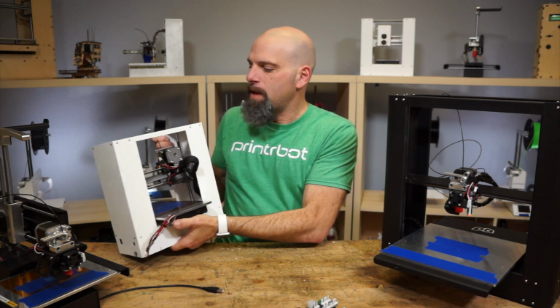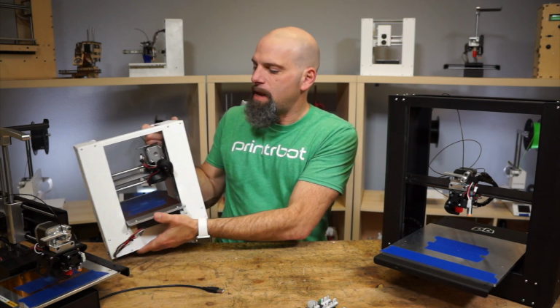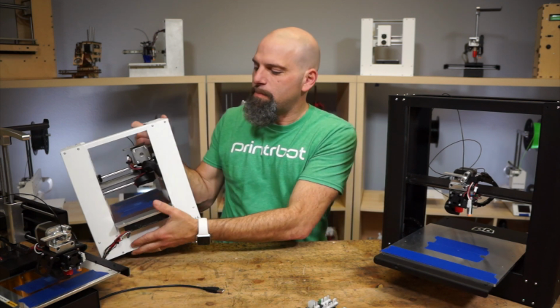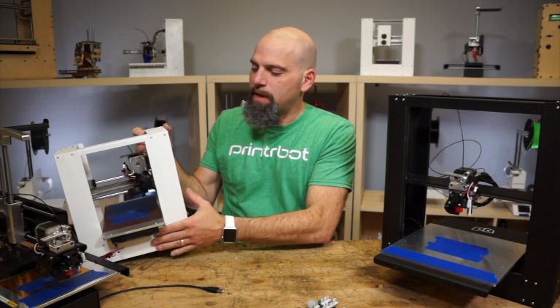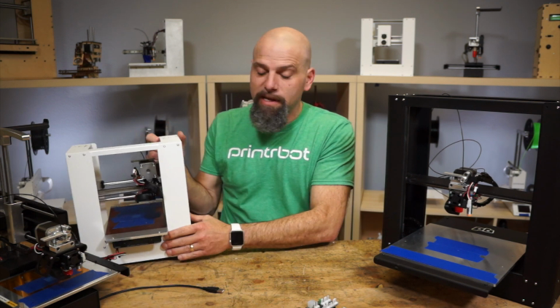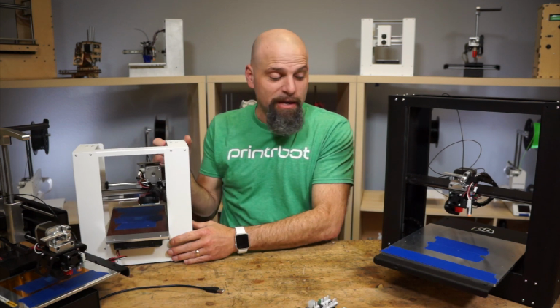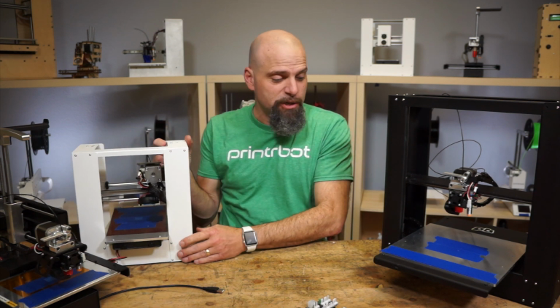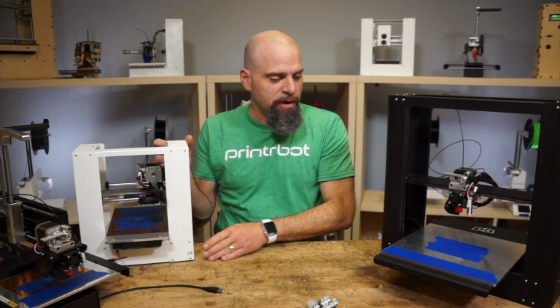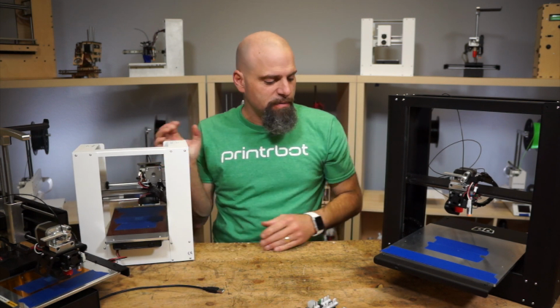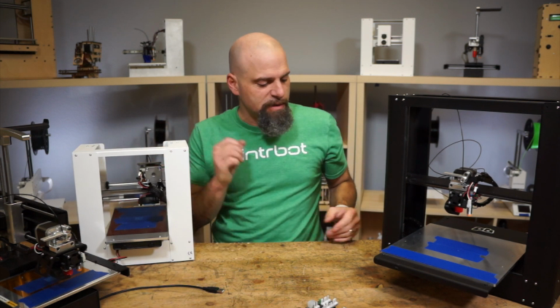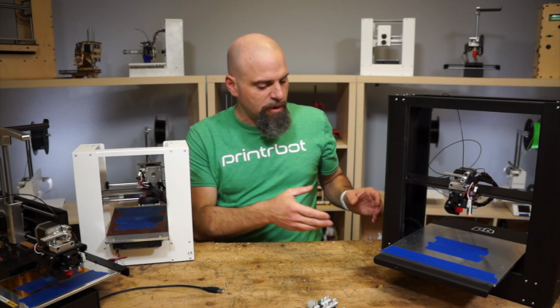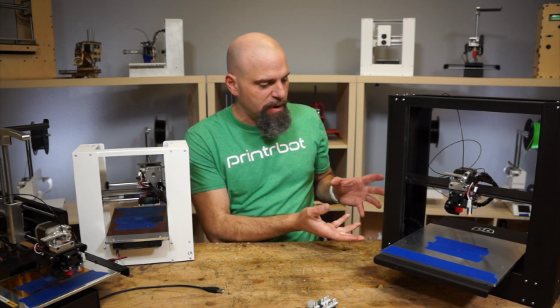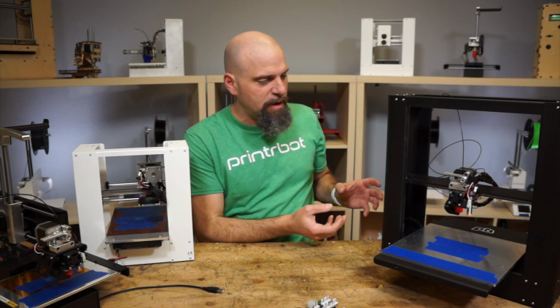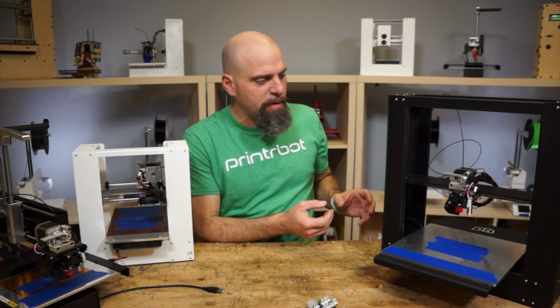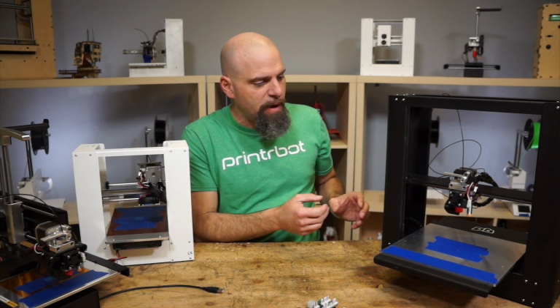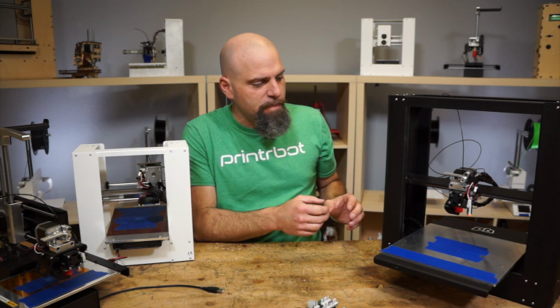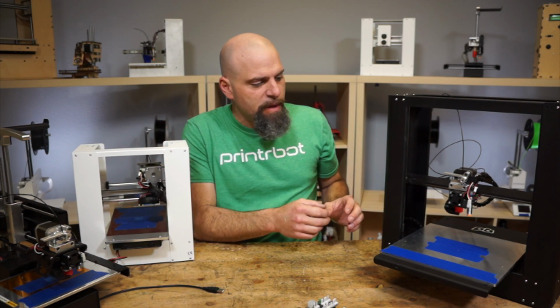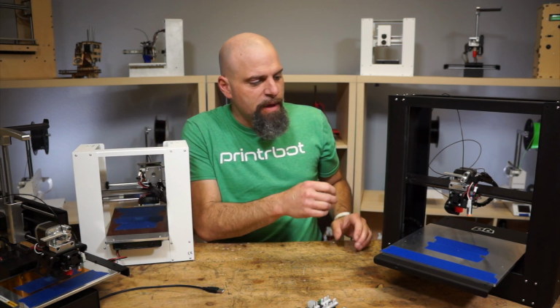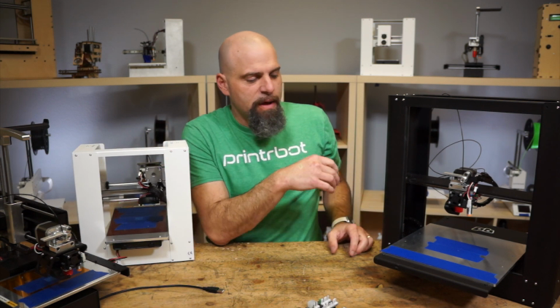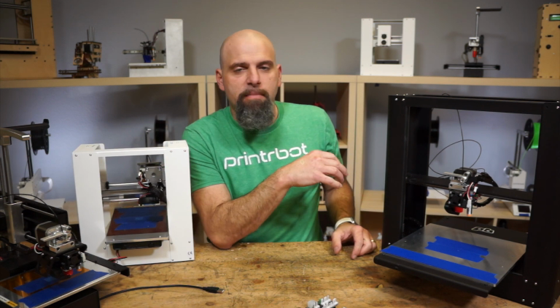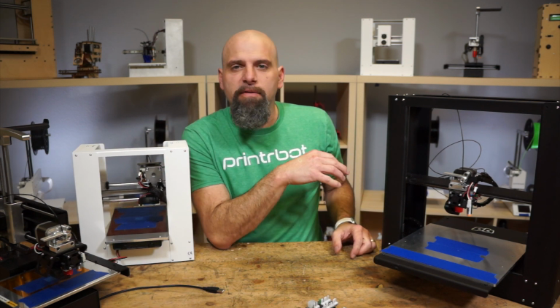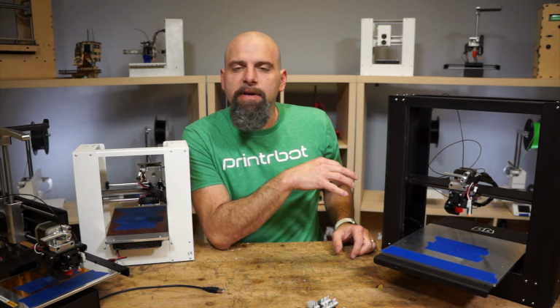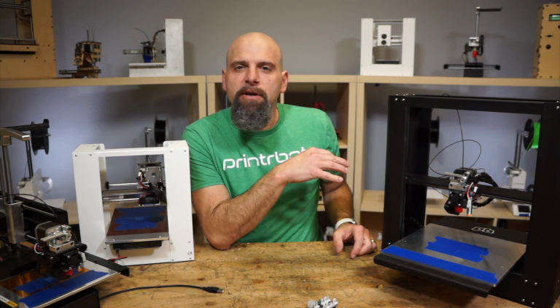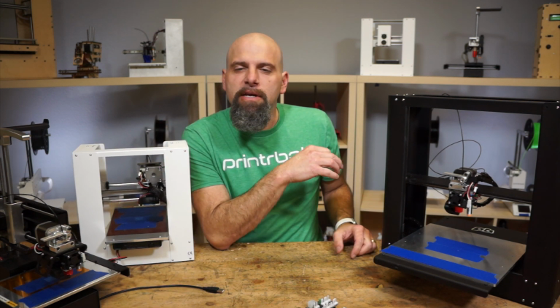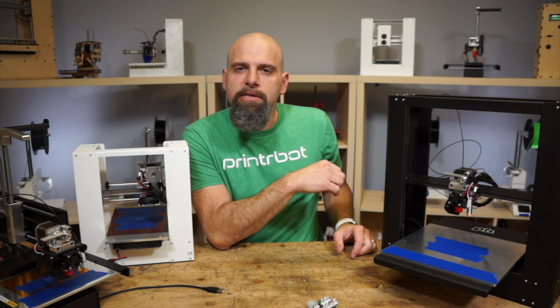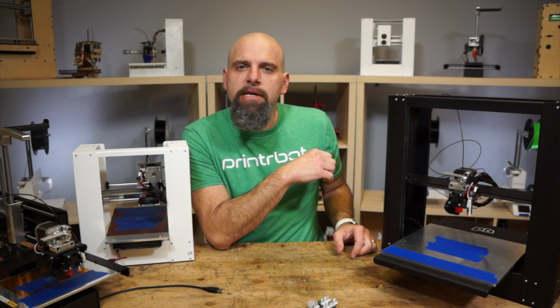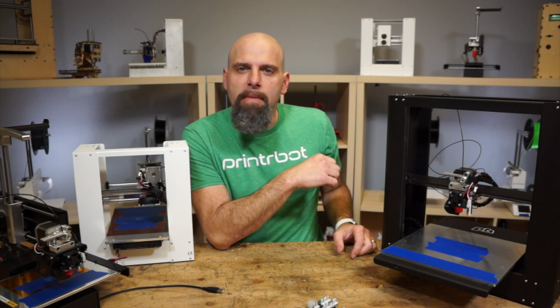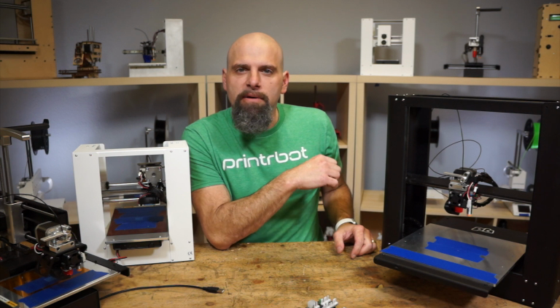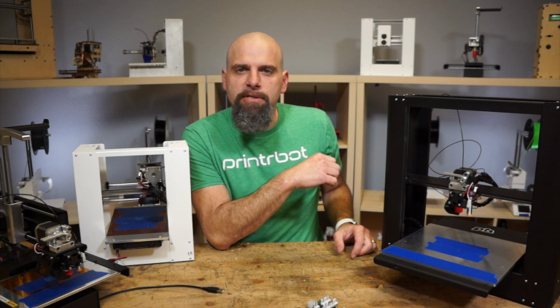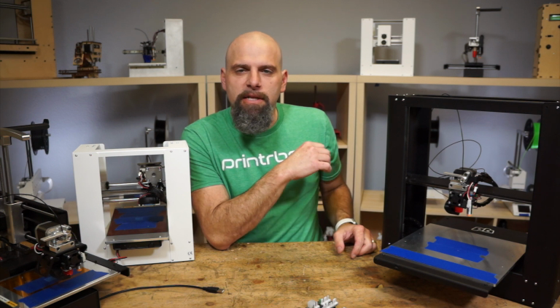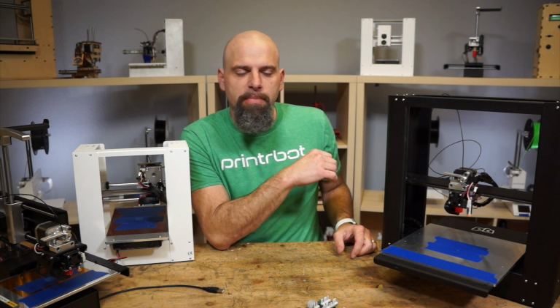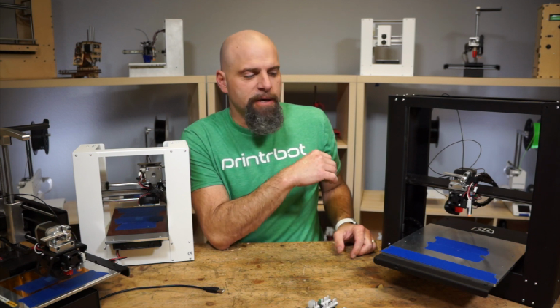And the Plus — I can't show you because it's all buttoned up on the bottom, but it fits on the existing mounts in the Plus.